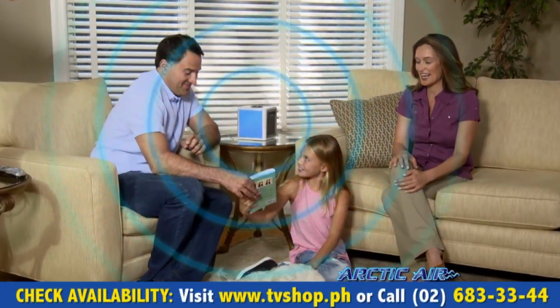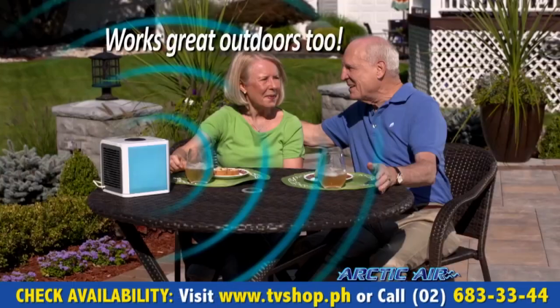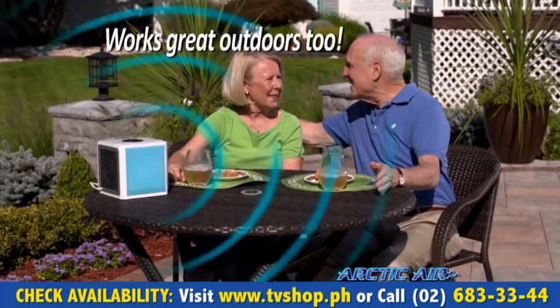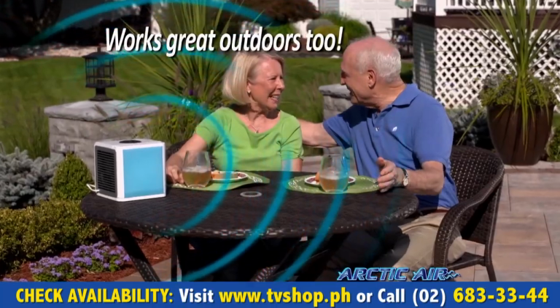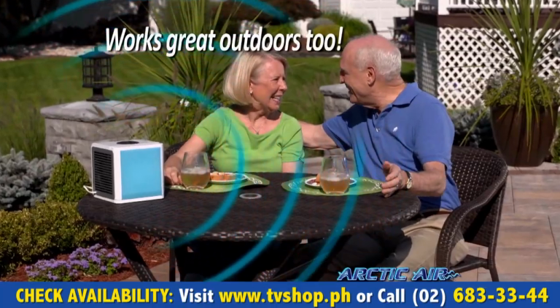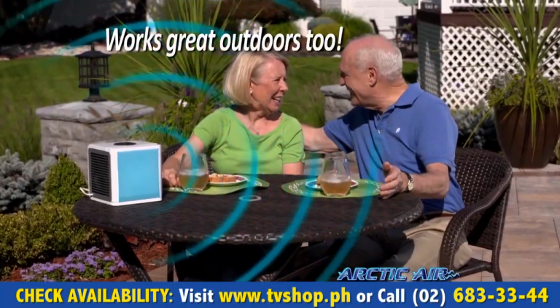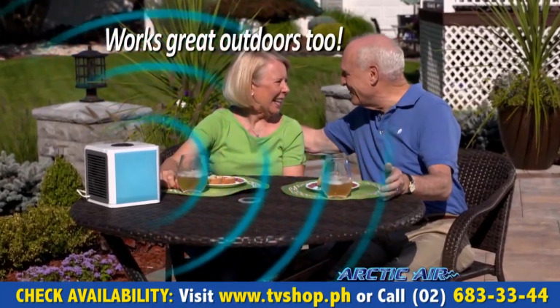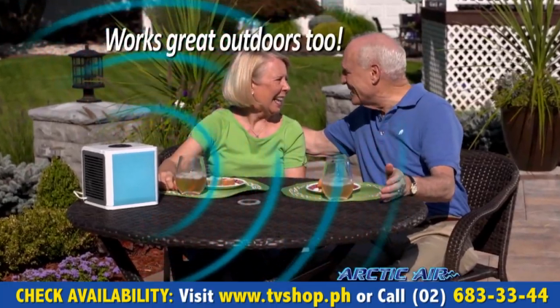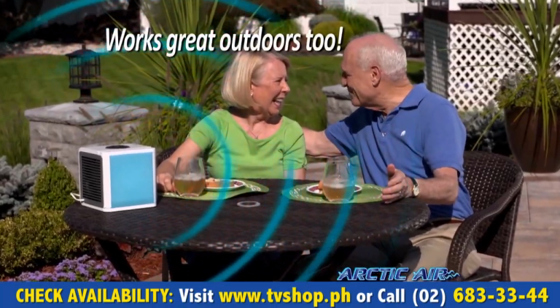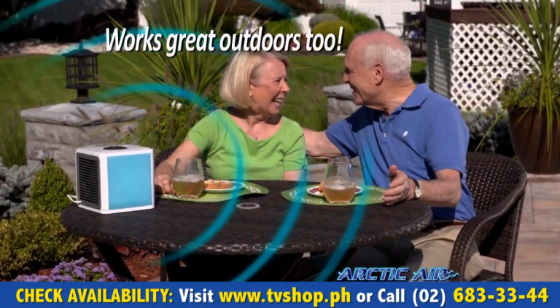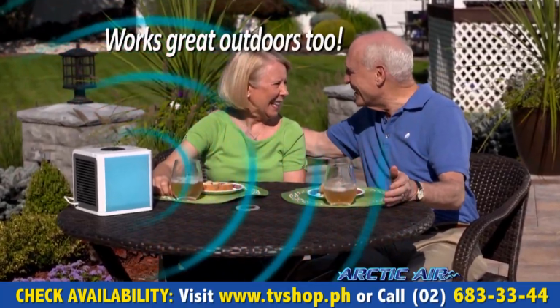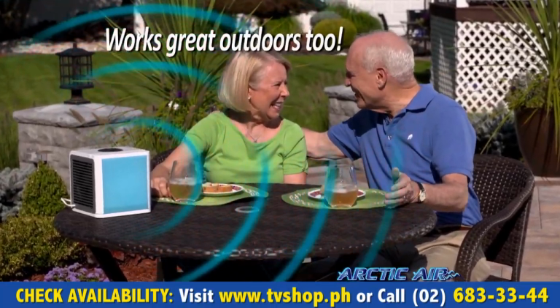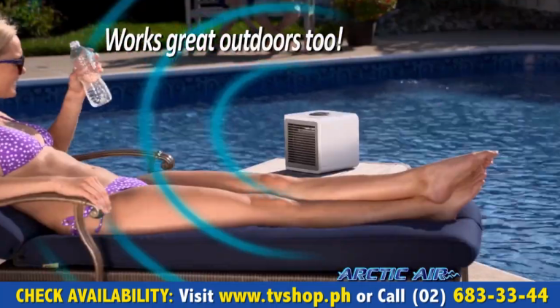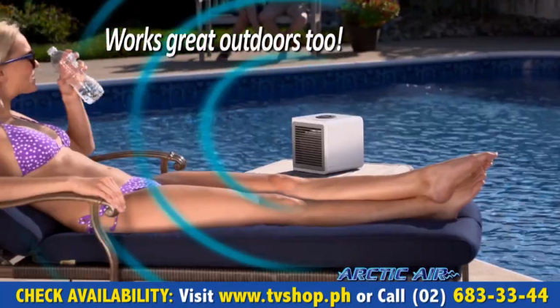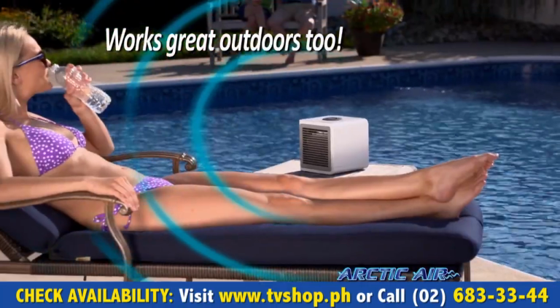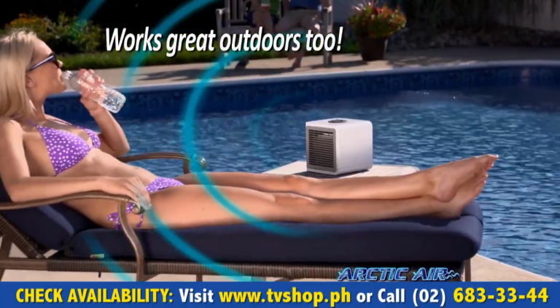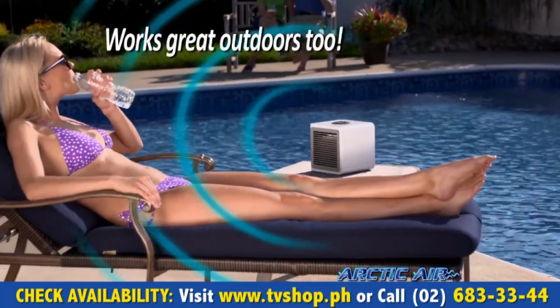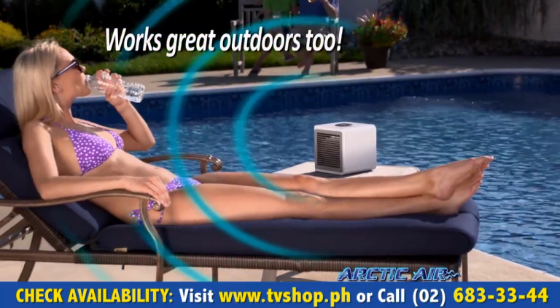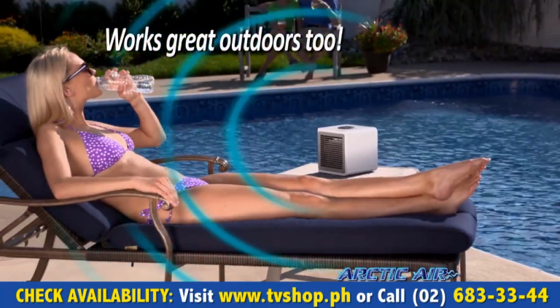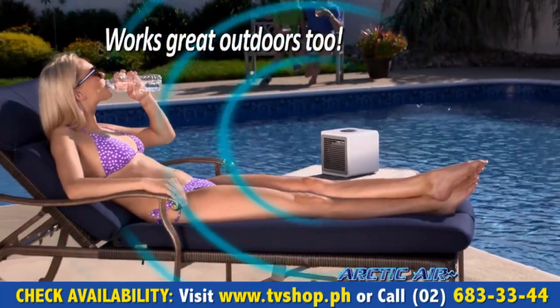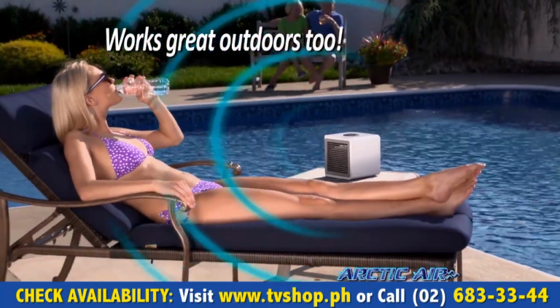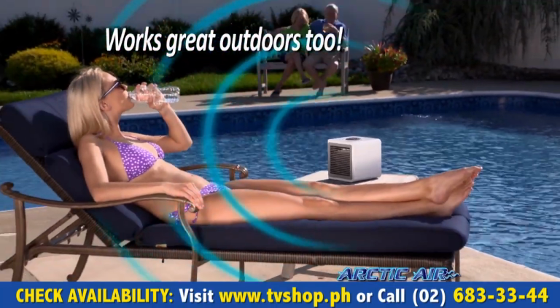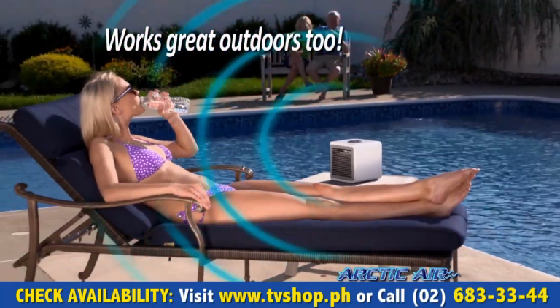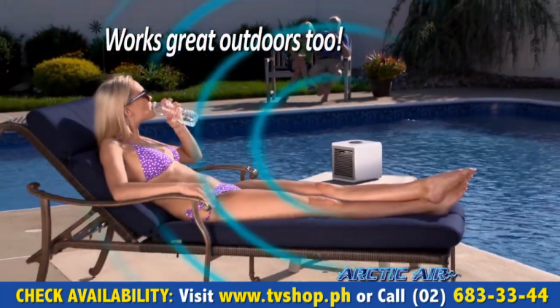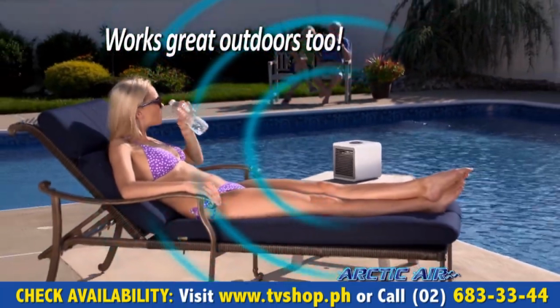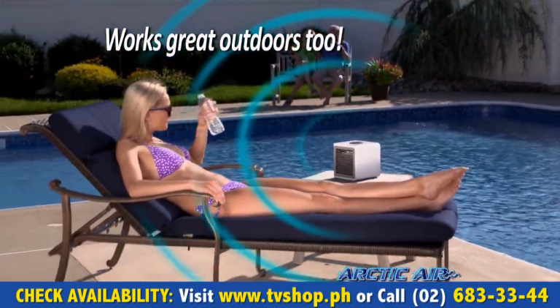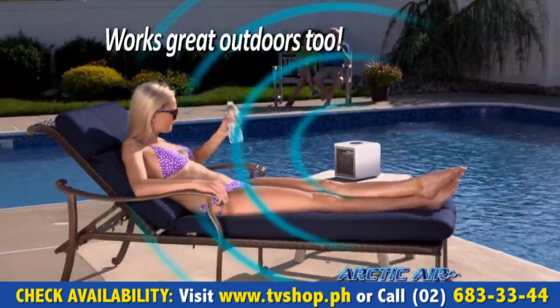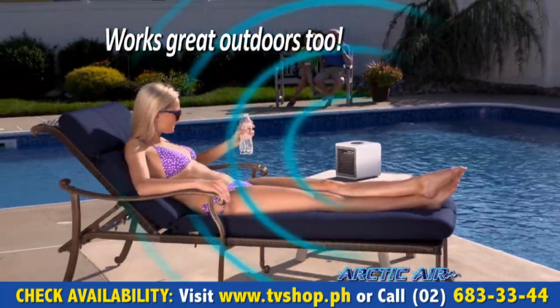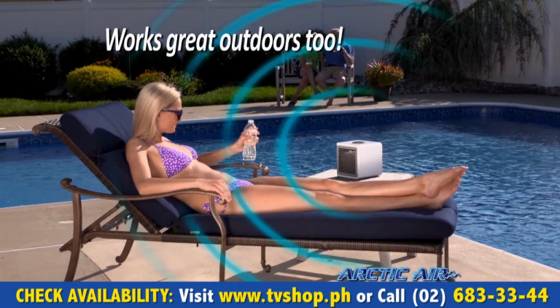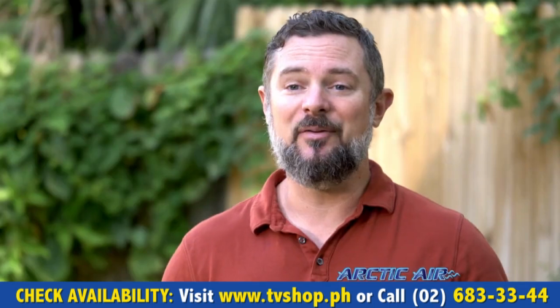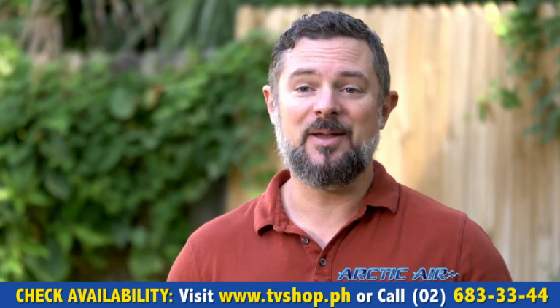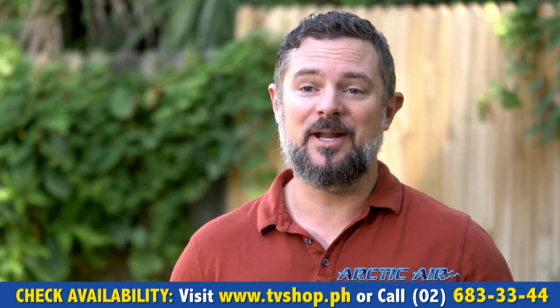Arctic Air also purifies and humidifies your air, so it's better for you and your family. You can even beat the heat outdoors and enjoy a cool, refreshing breeze even on the hottest day.